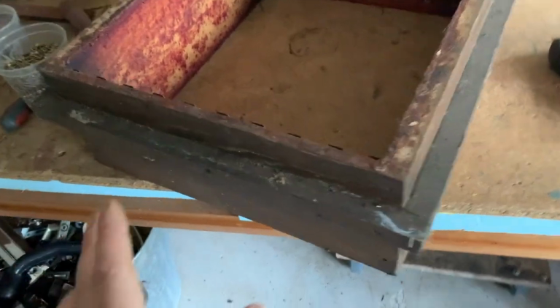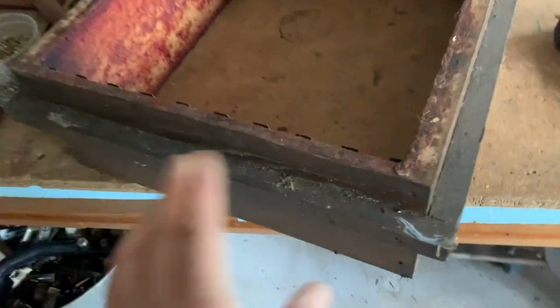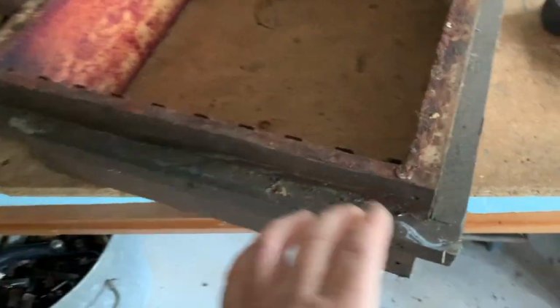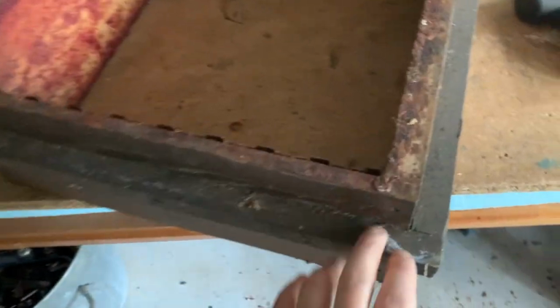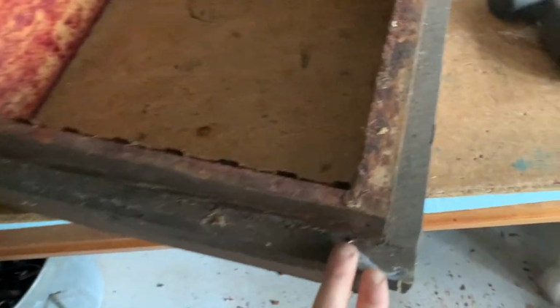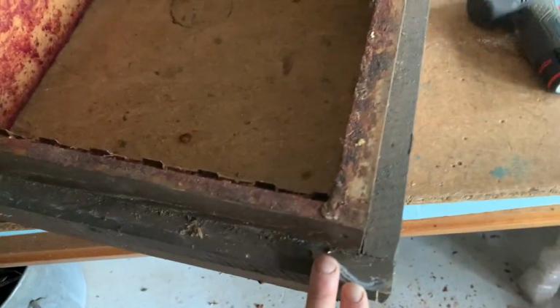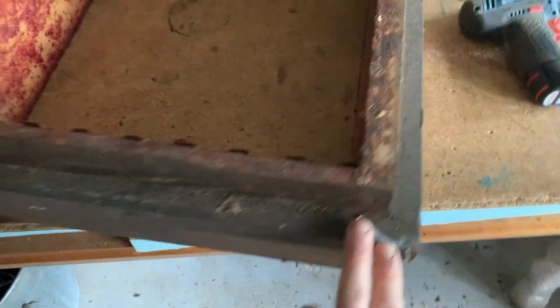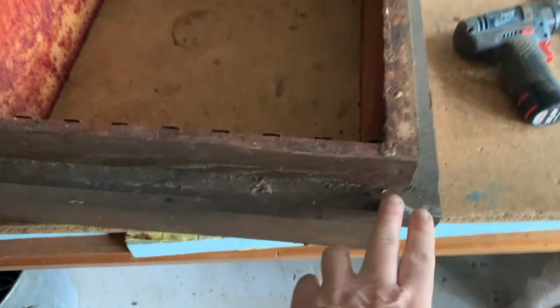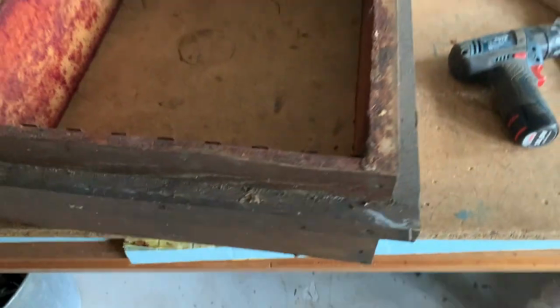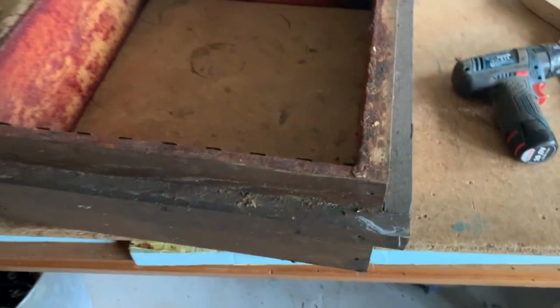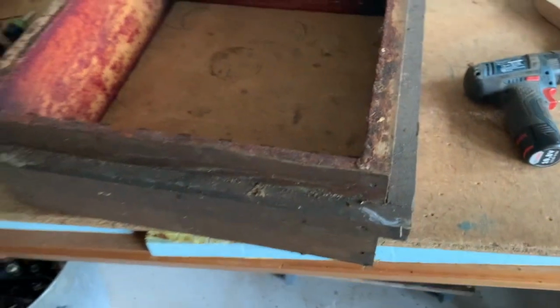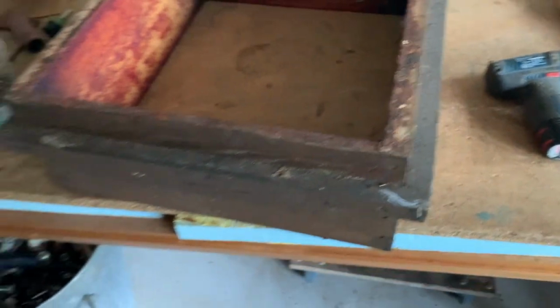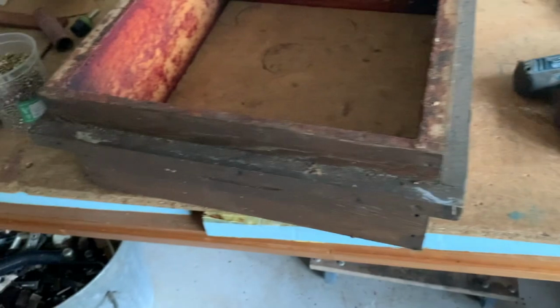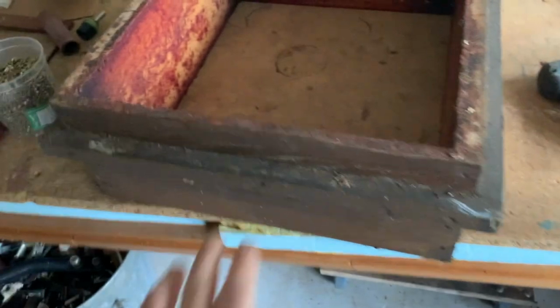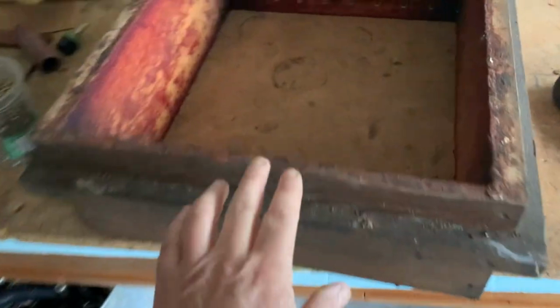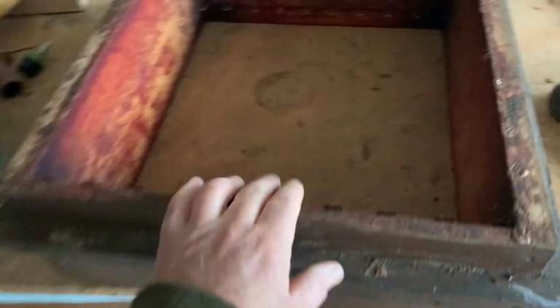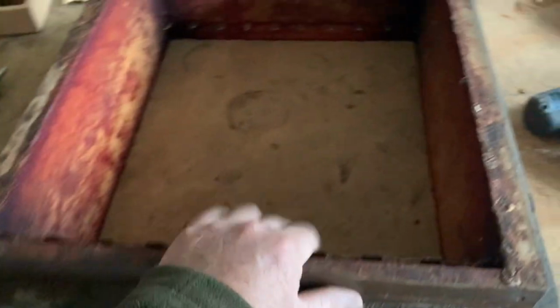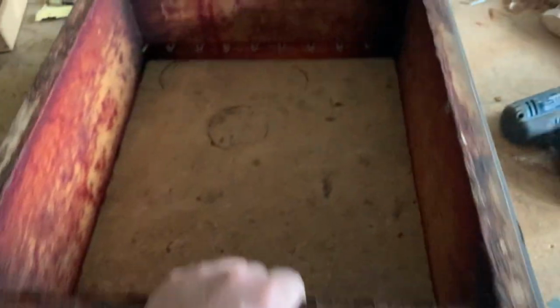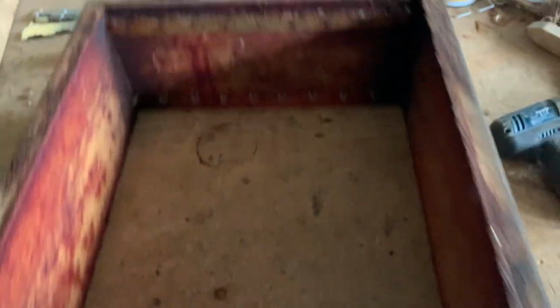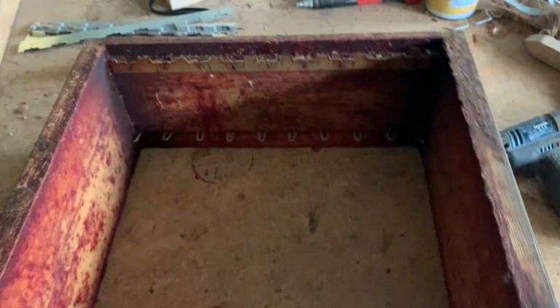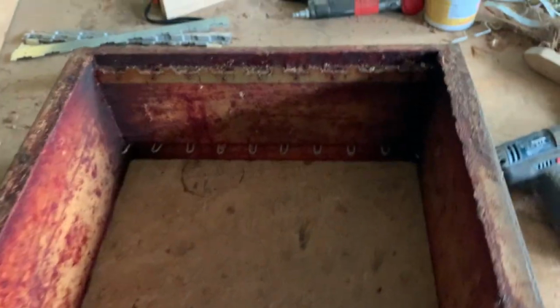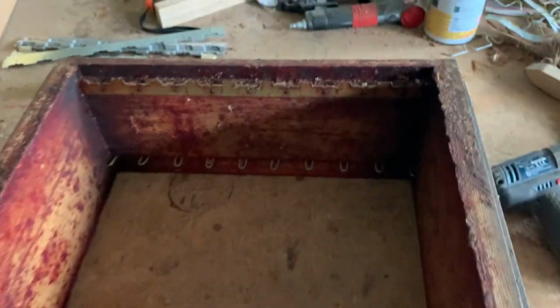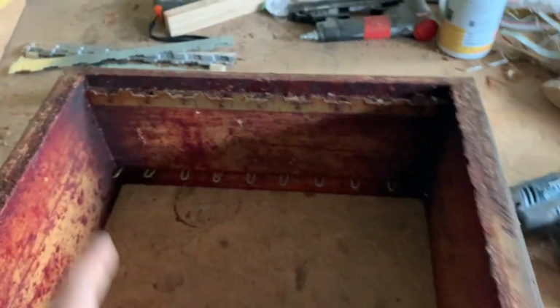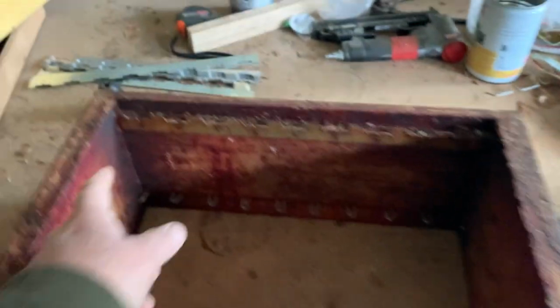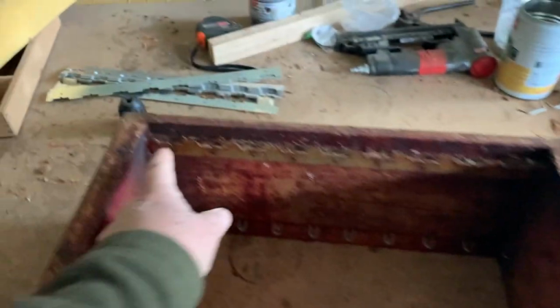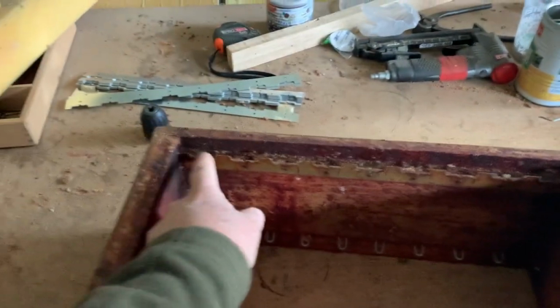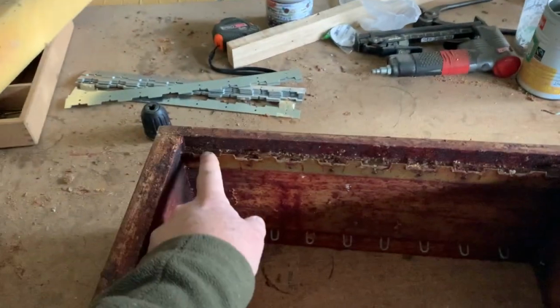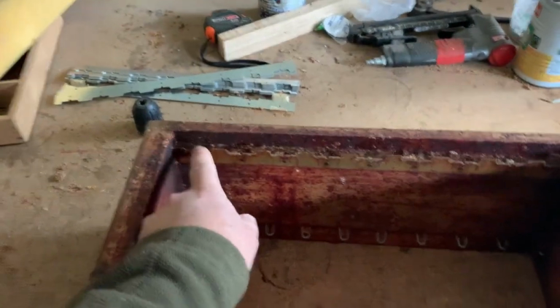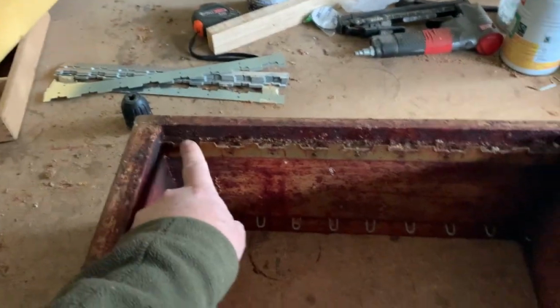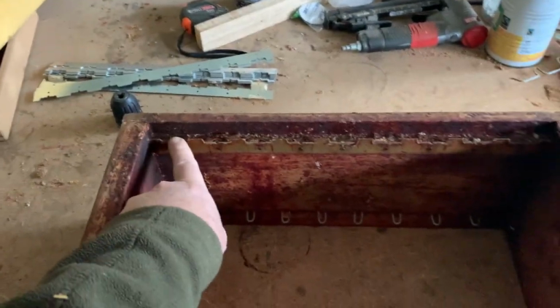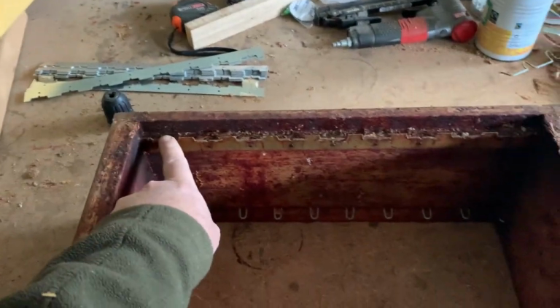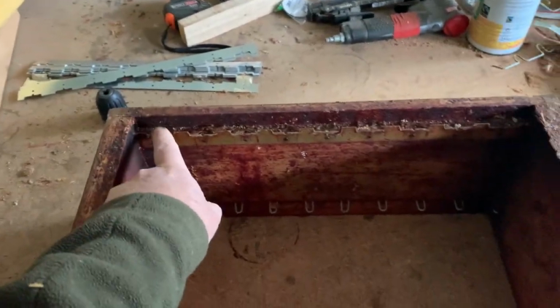What I'm doing today is converting this. At the moment this is nines — nine frames in a box that will take ten or eight.